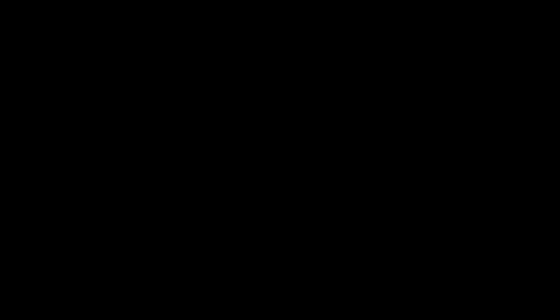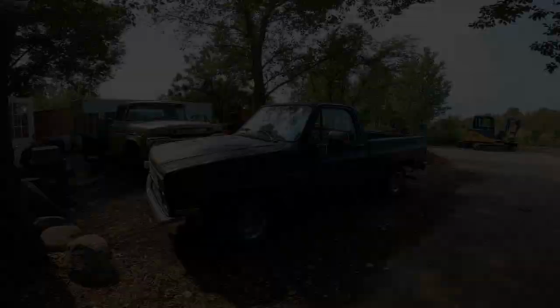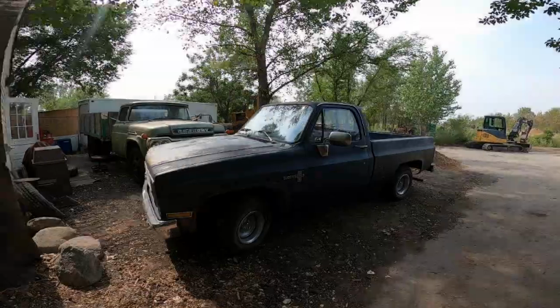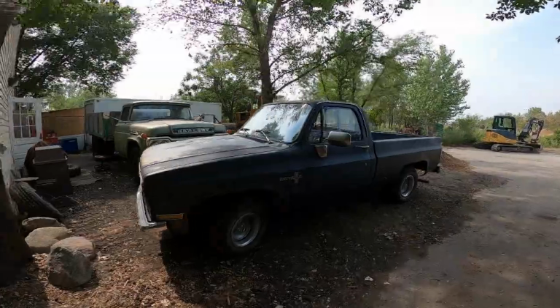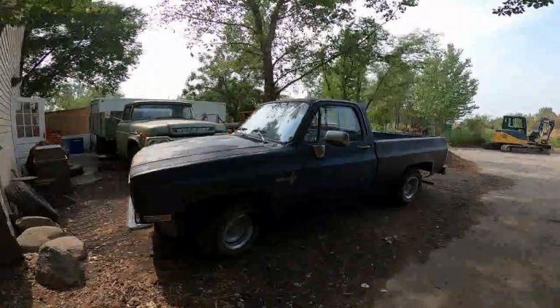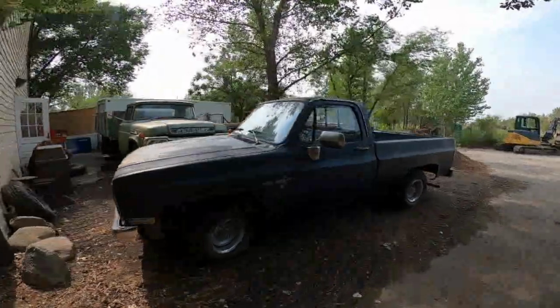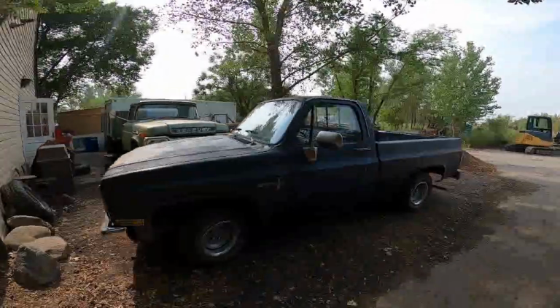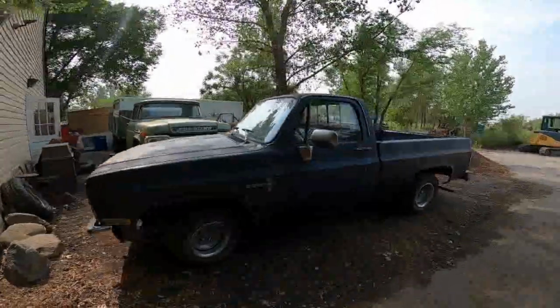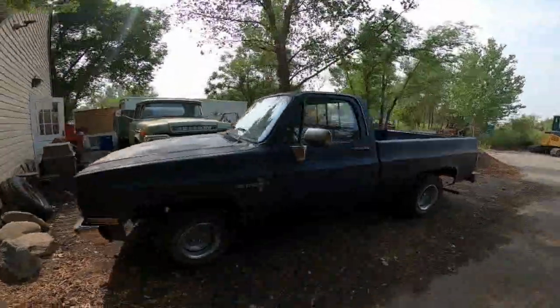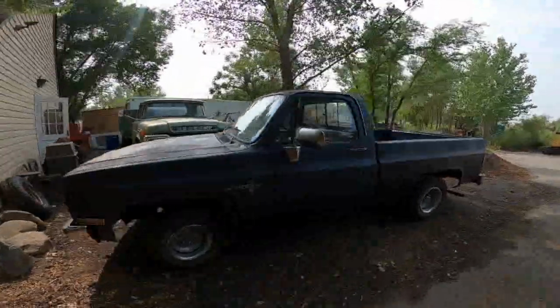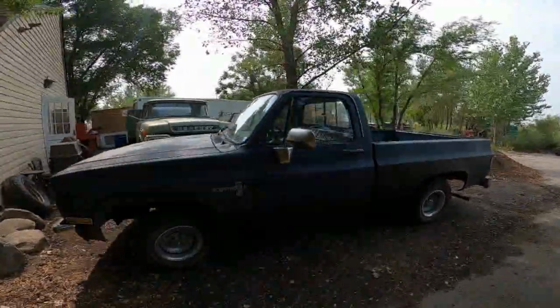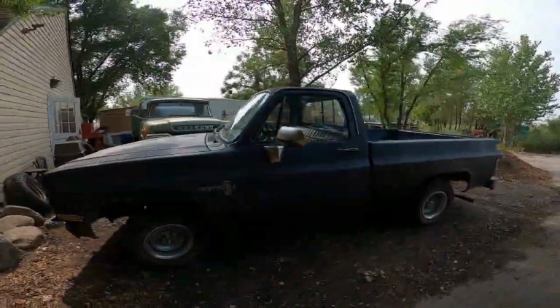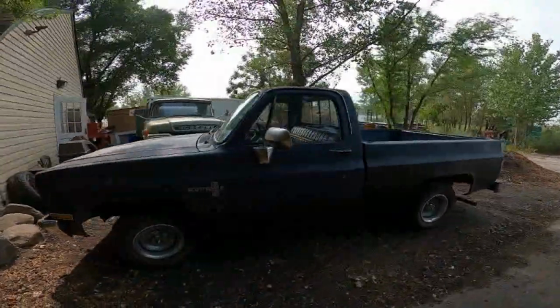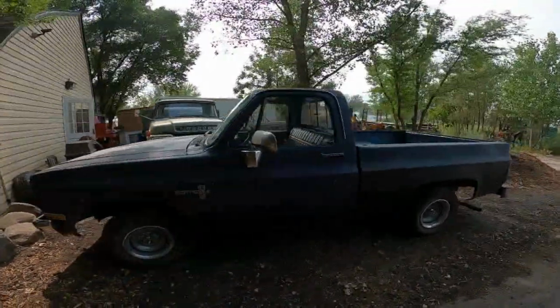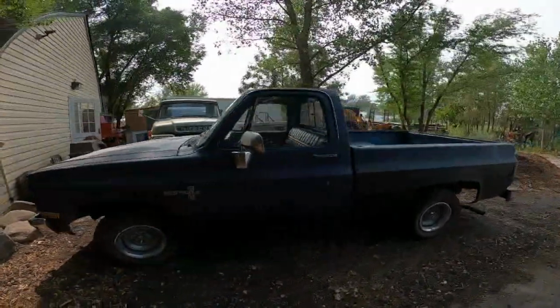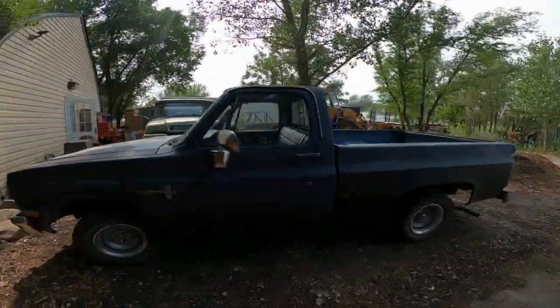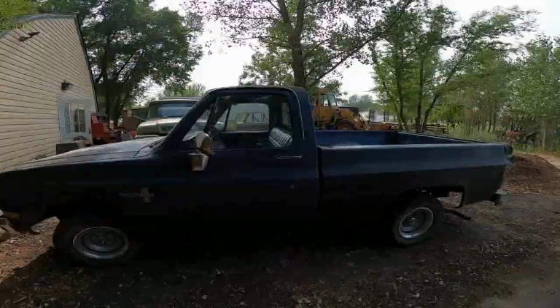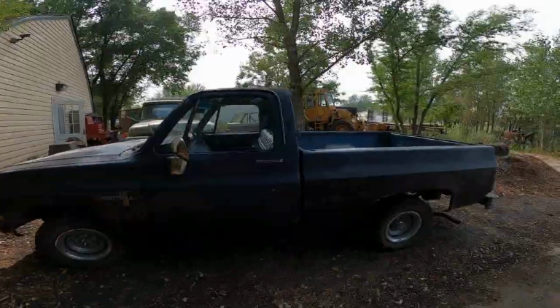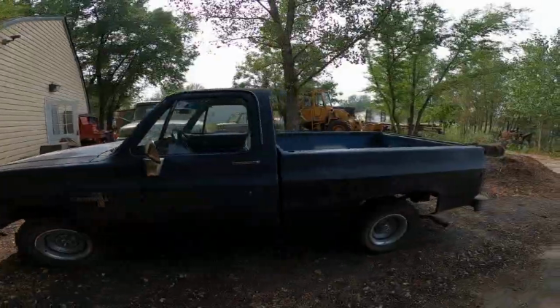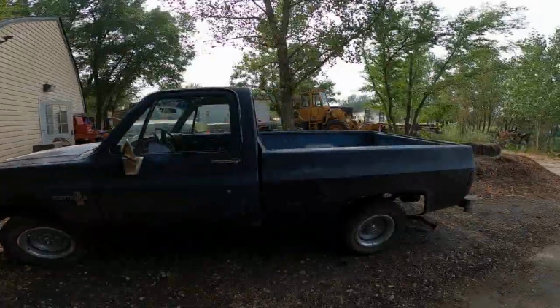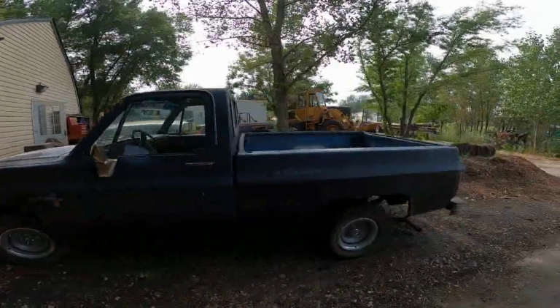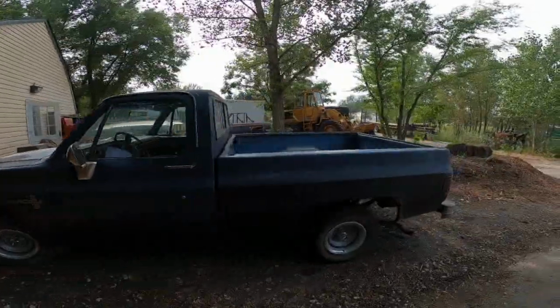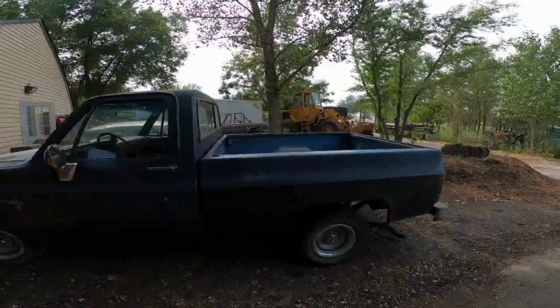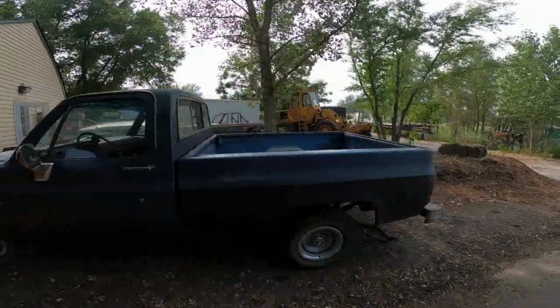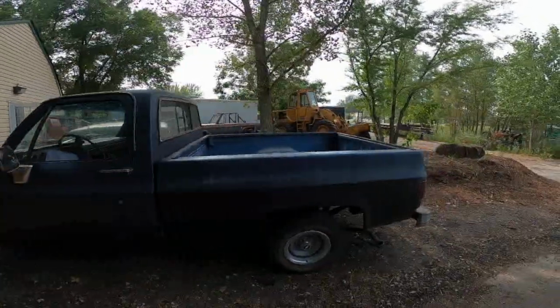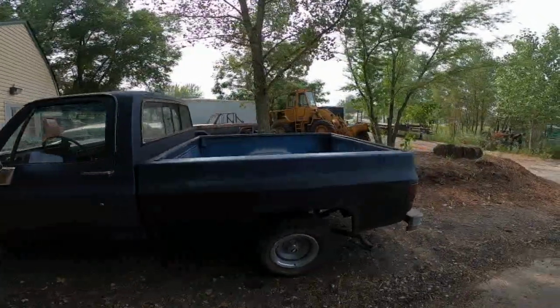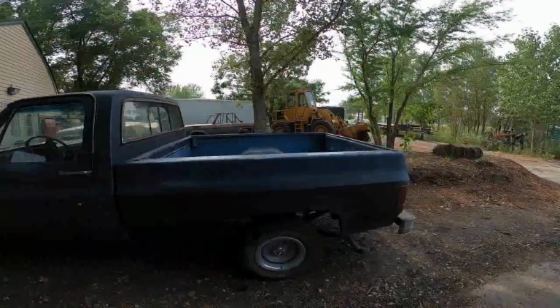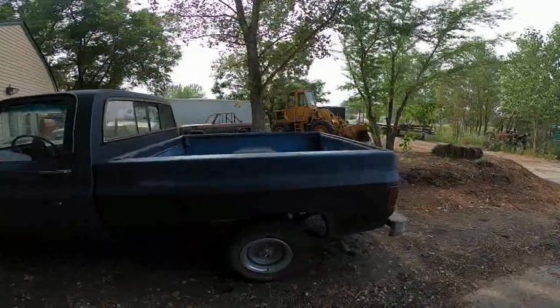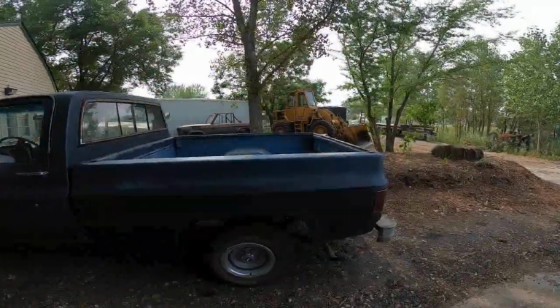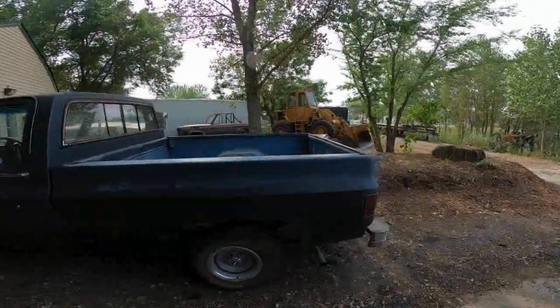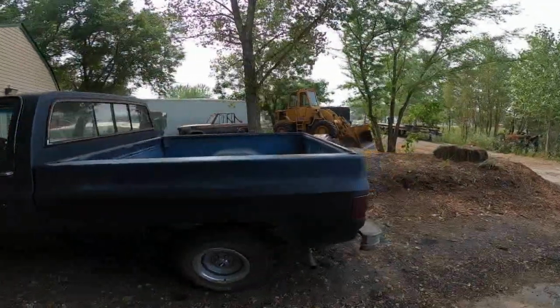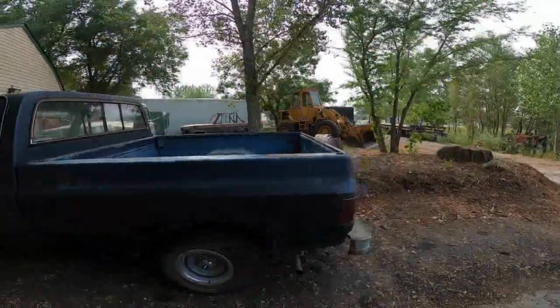The new chop truck is plated and it's about to go on one of its maiden voyages — we're gonna go put it to work.